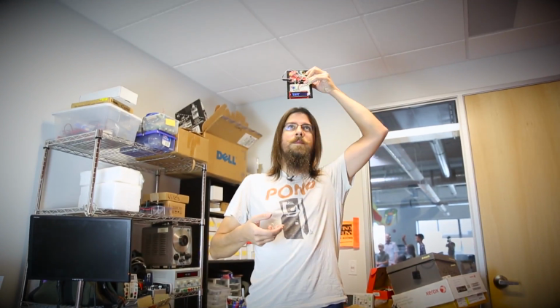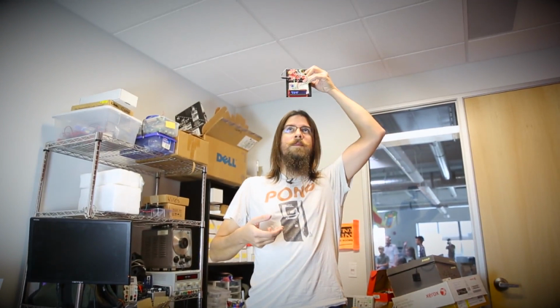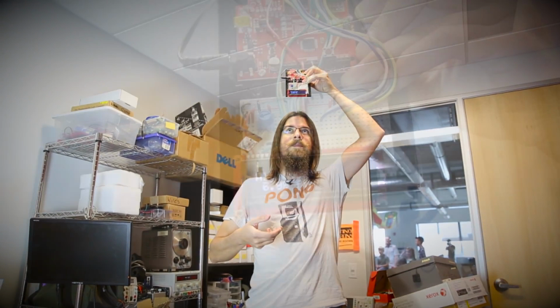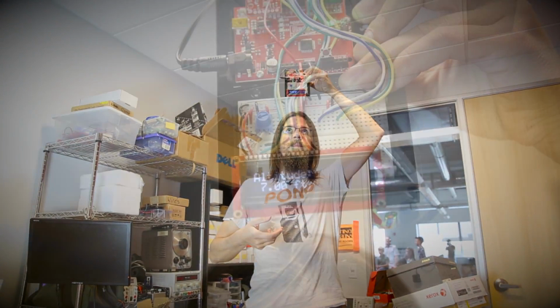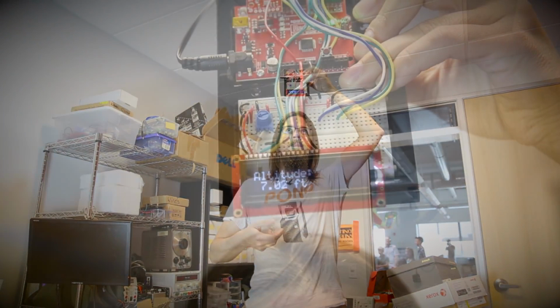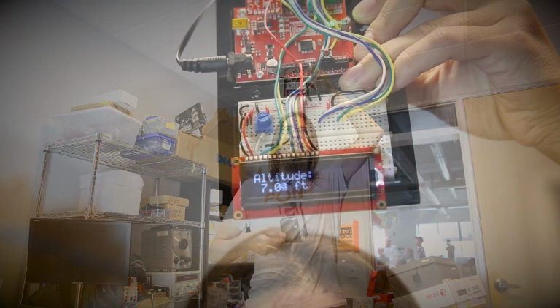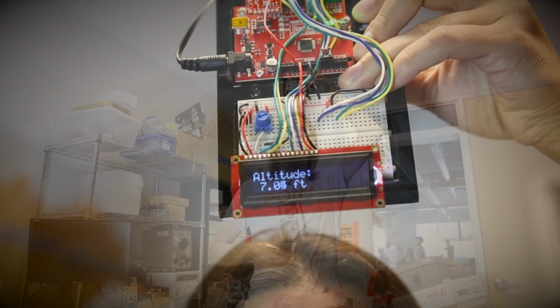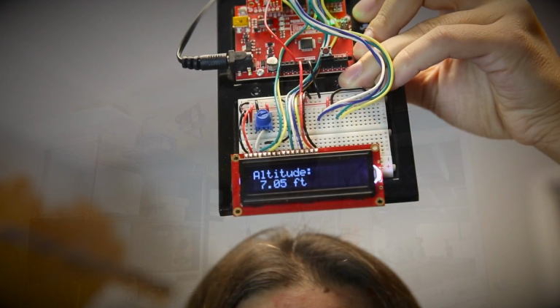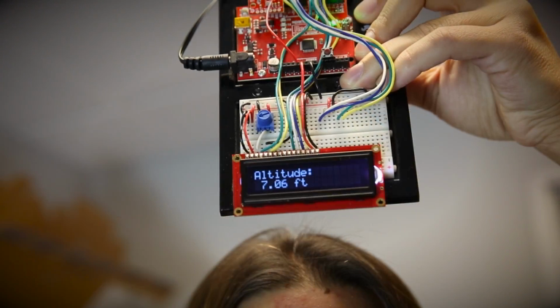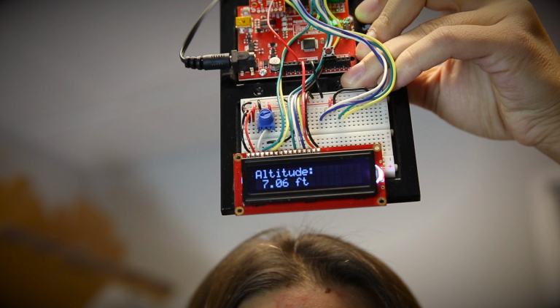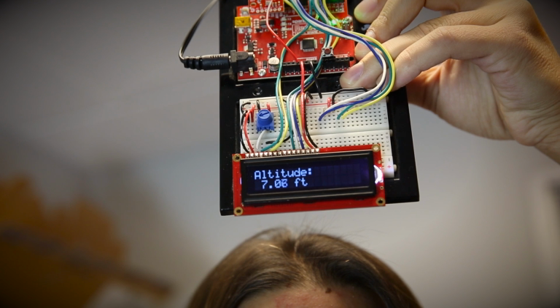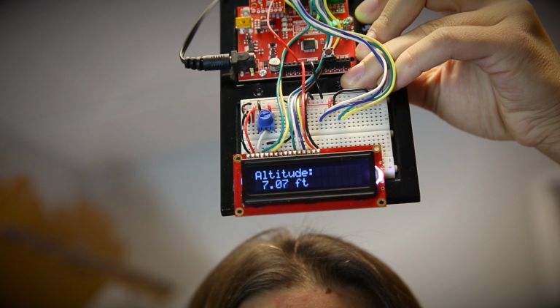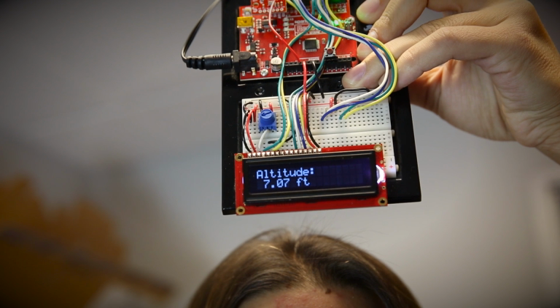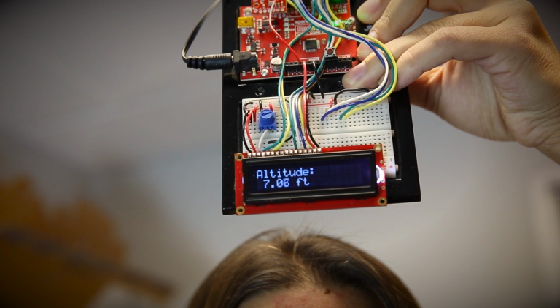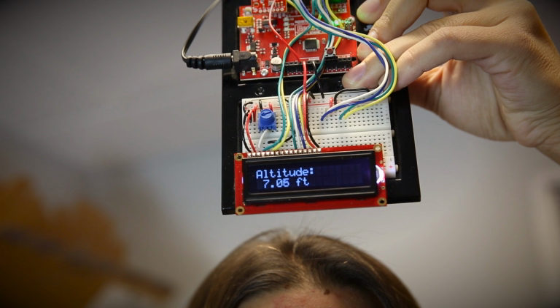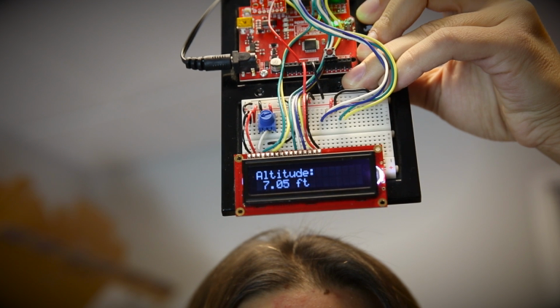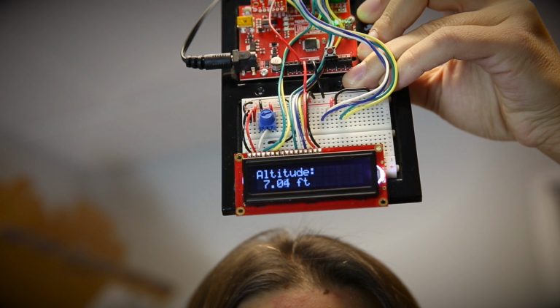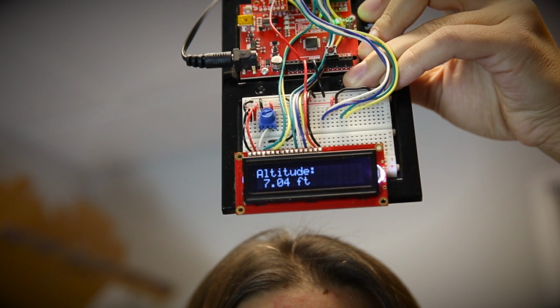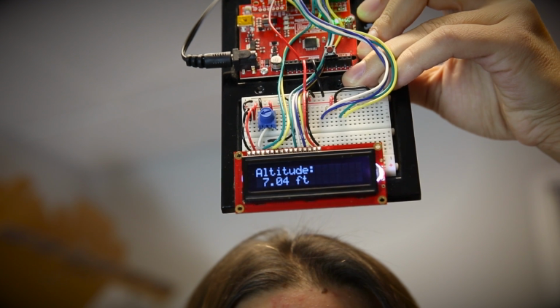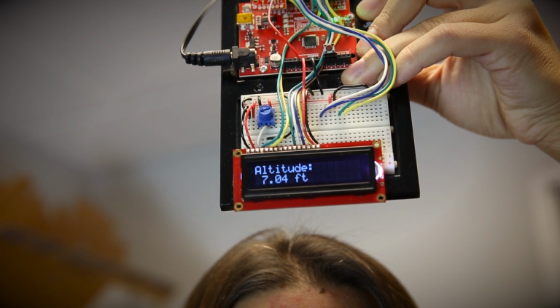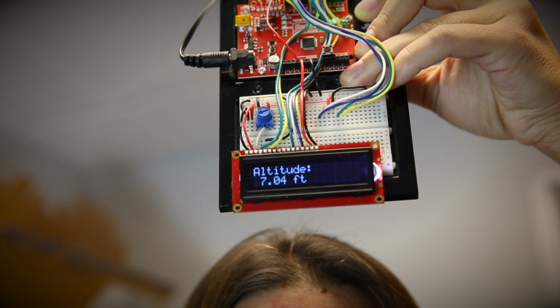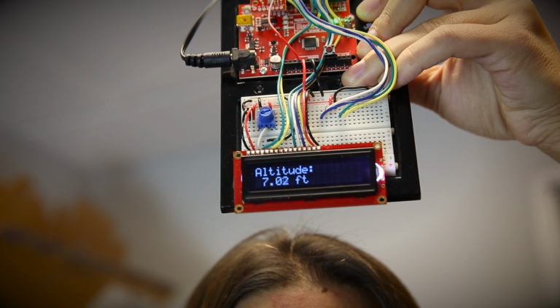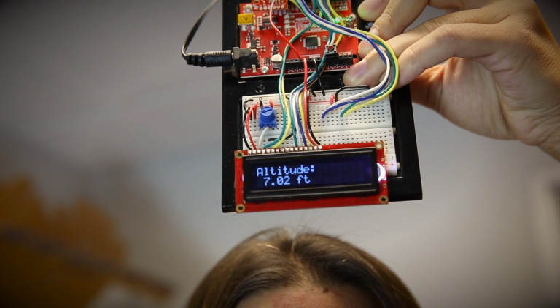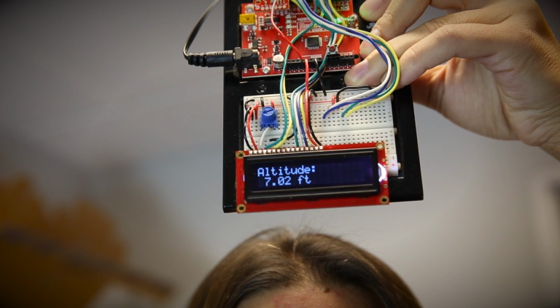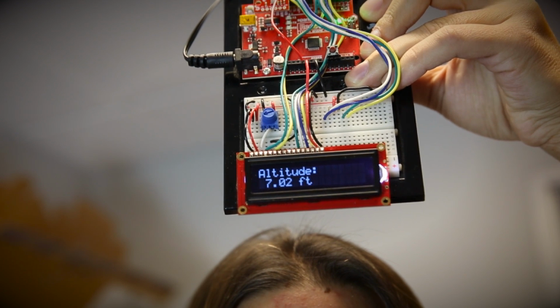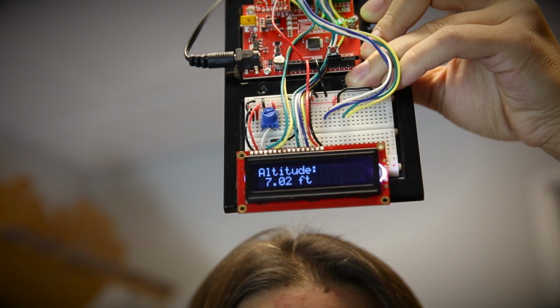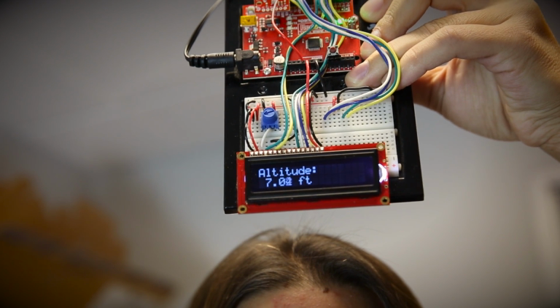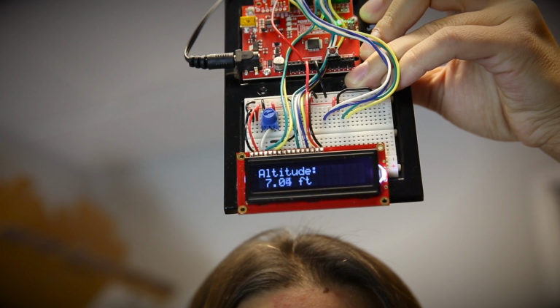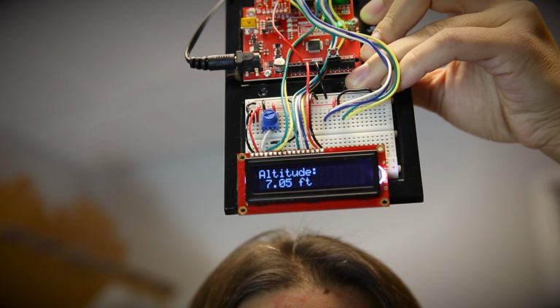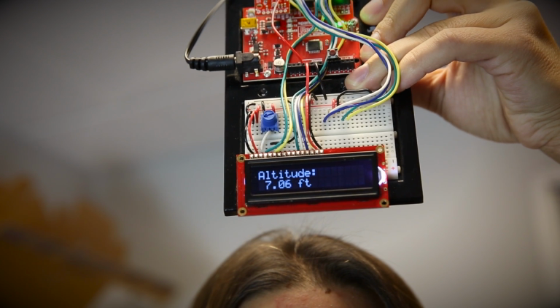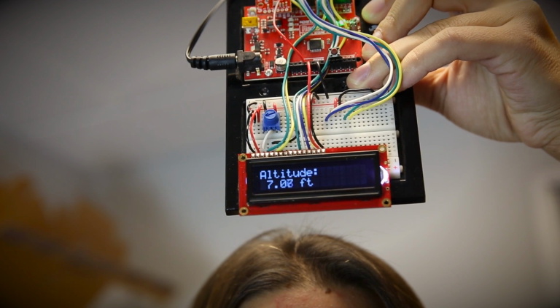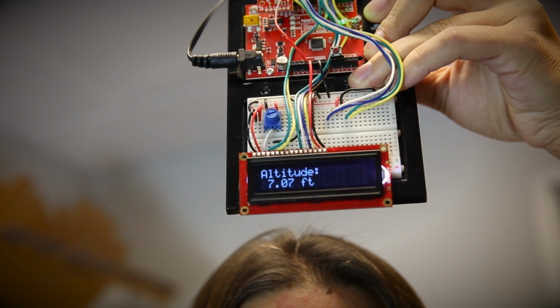It's difficult to measure pressure, but the BME280 does a good job of it. It's accurate up to about three feet.